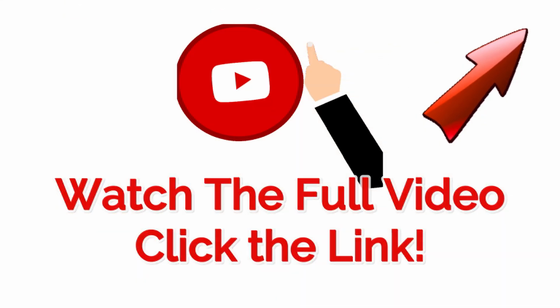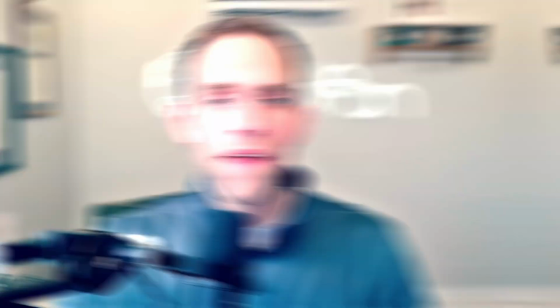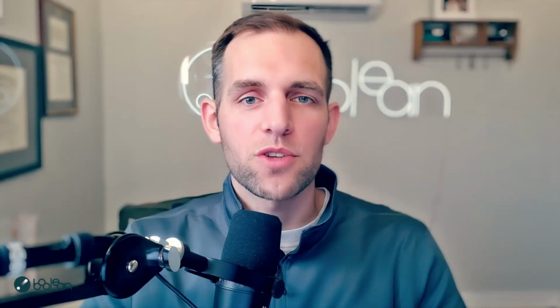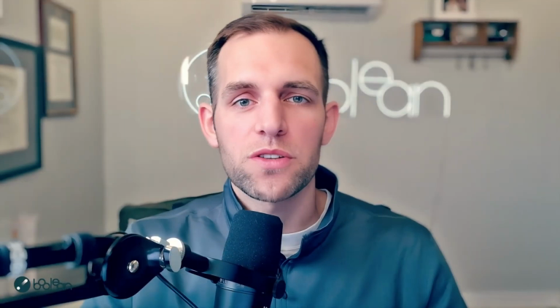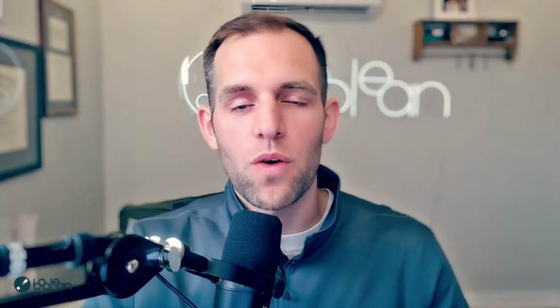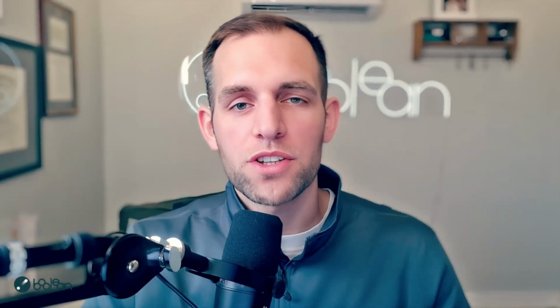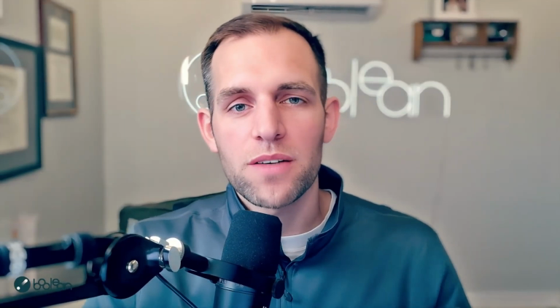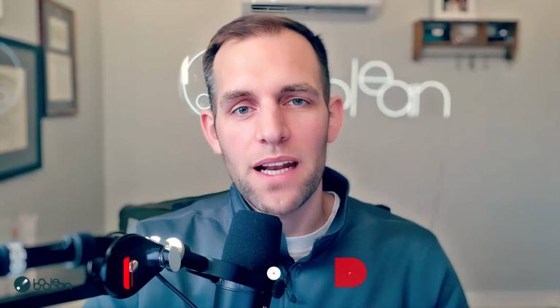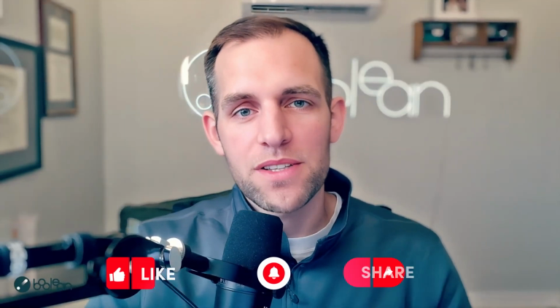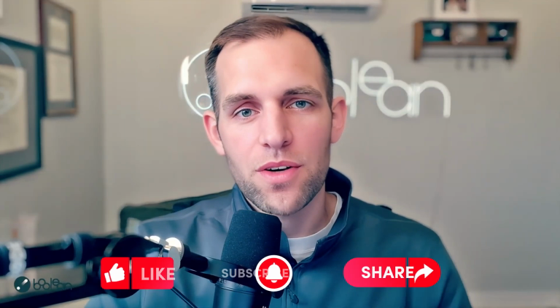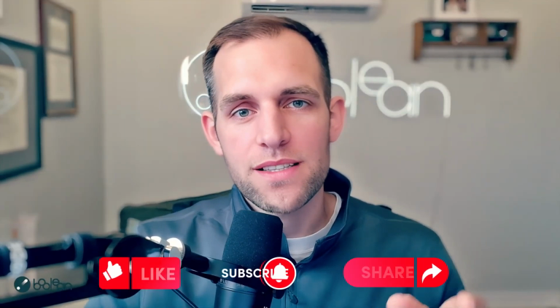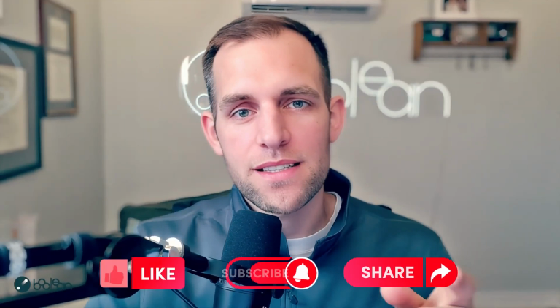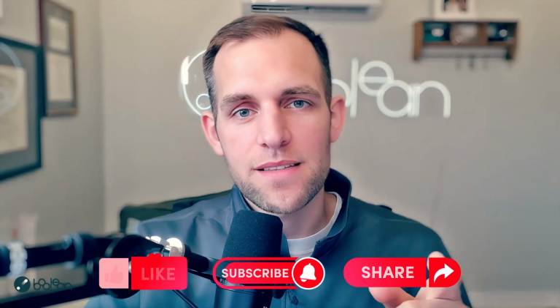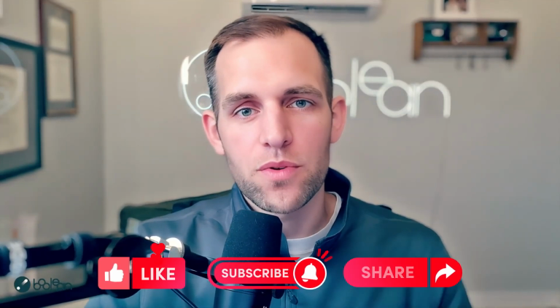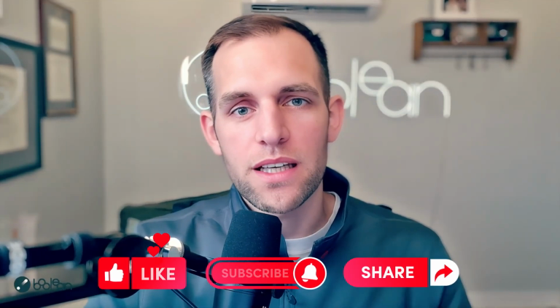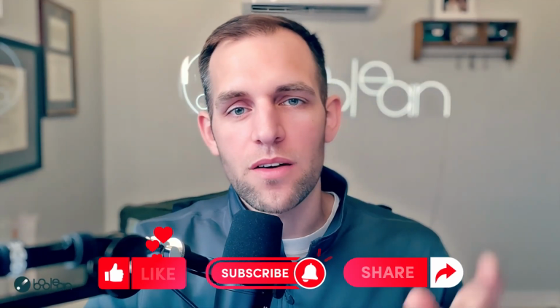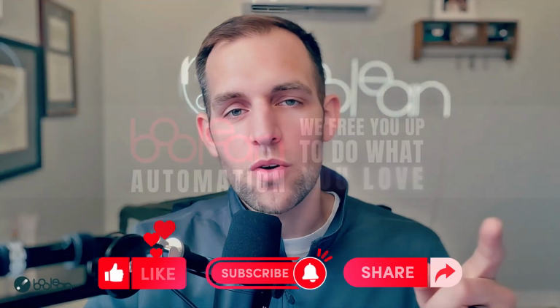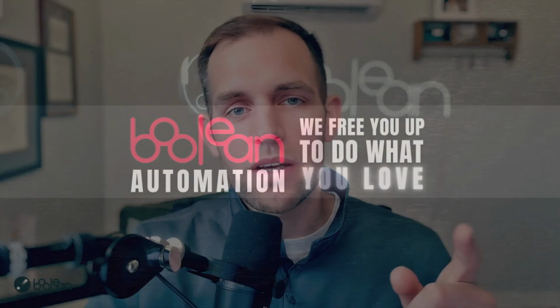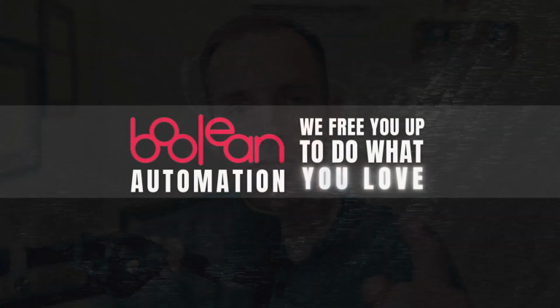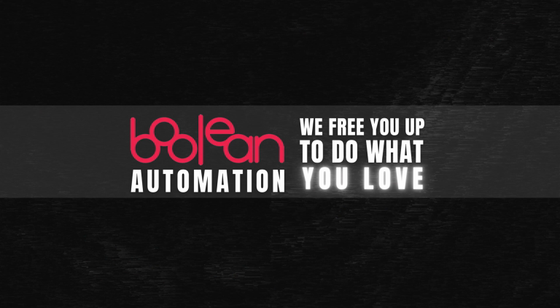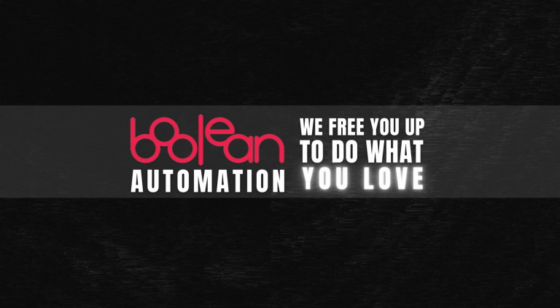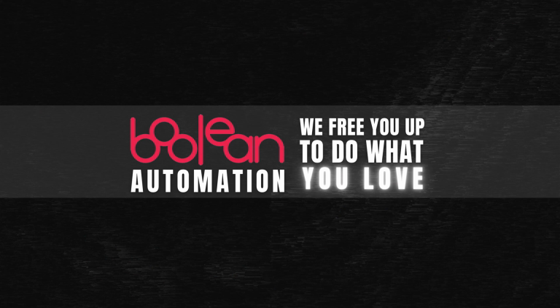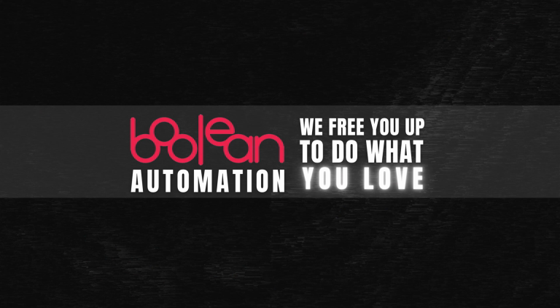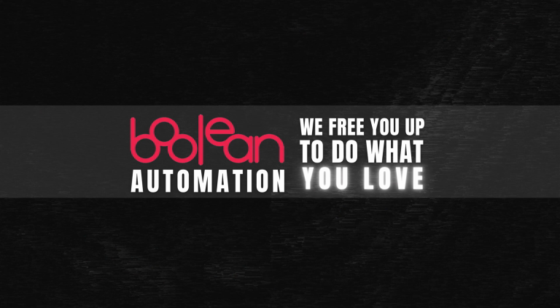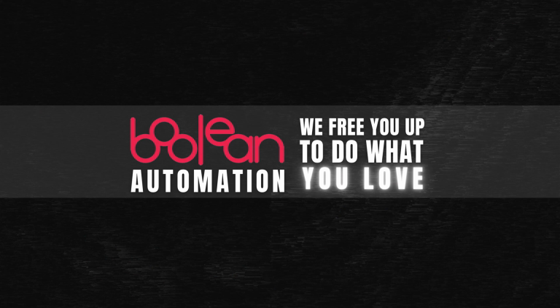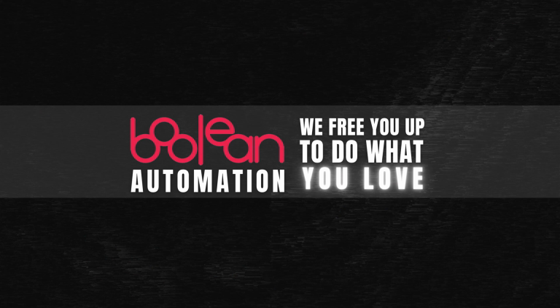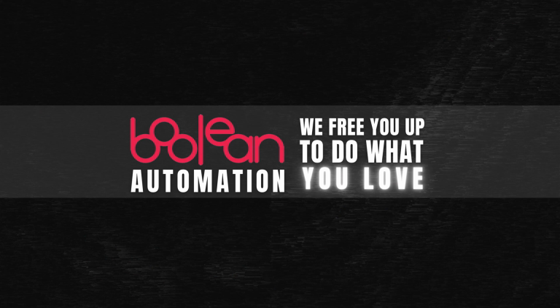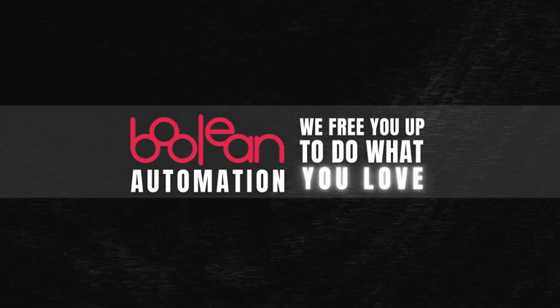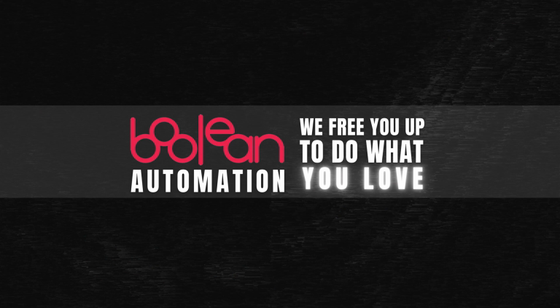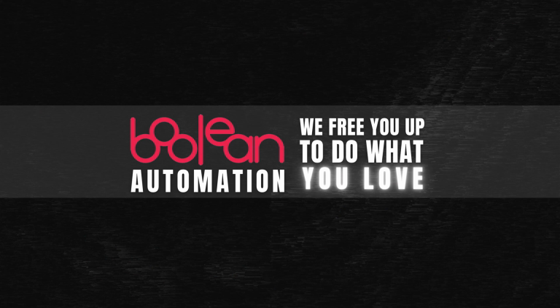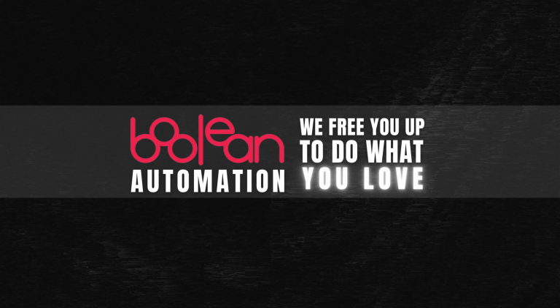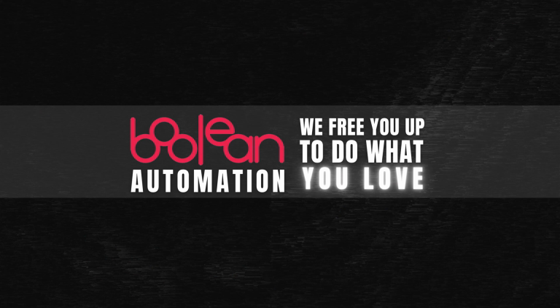Thanks so much for watching. My name is Chris. This is Boolean, where we free you up to do what you love. We'll see you in the next video.